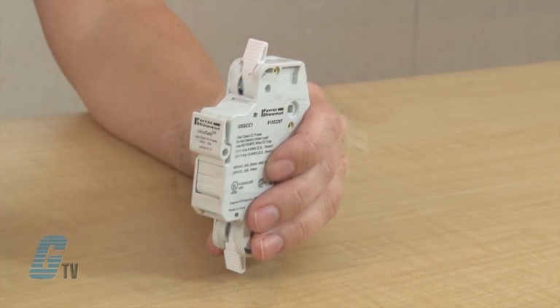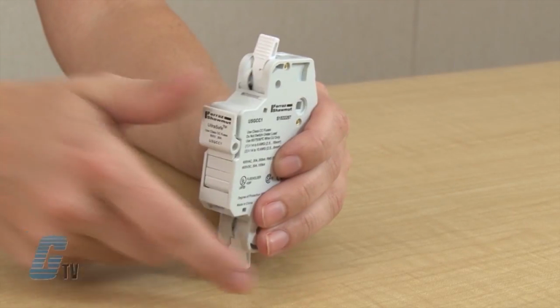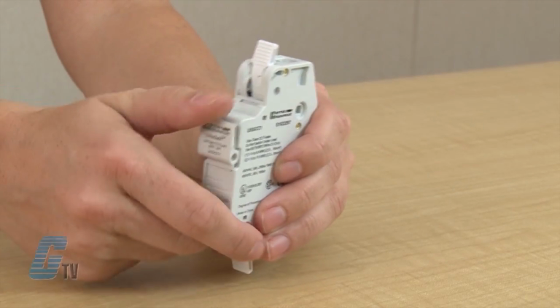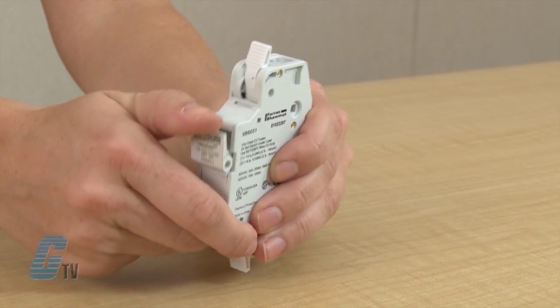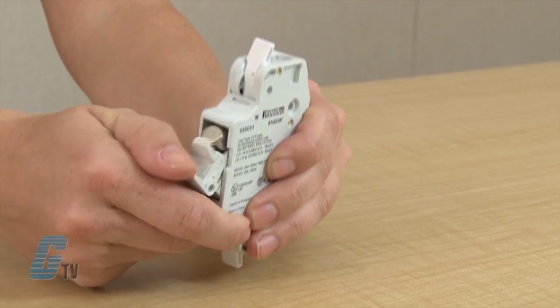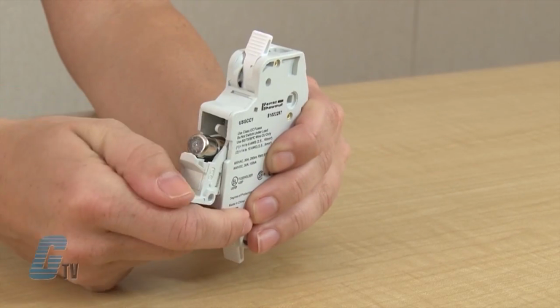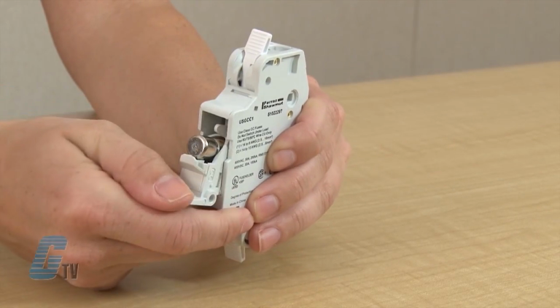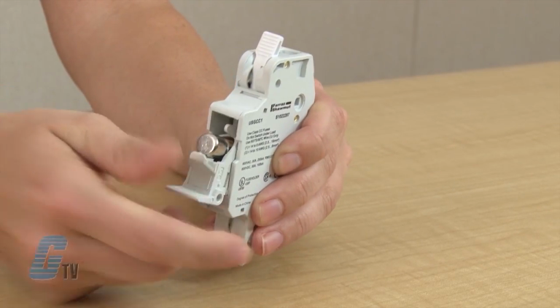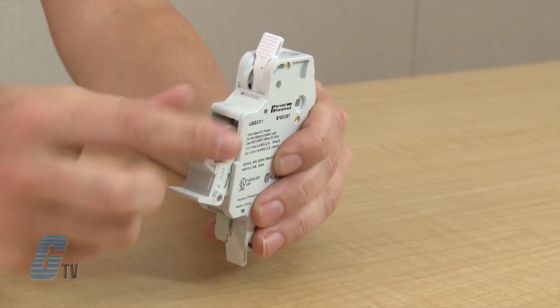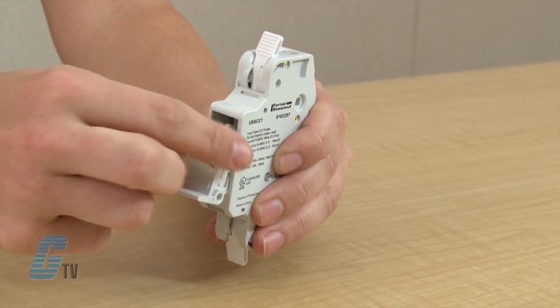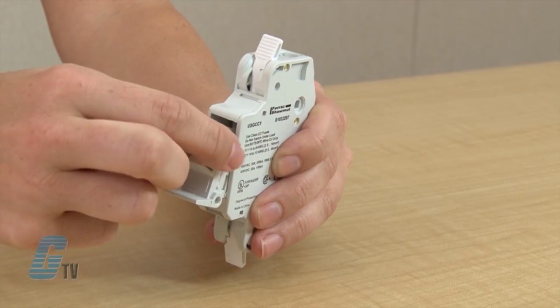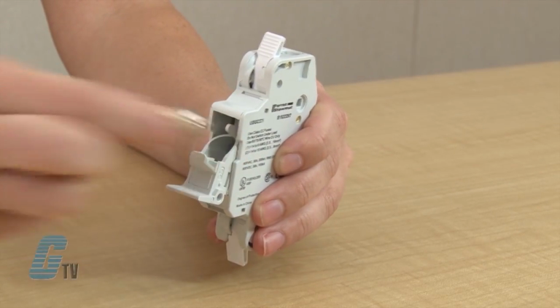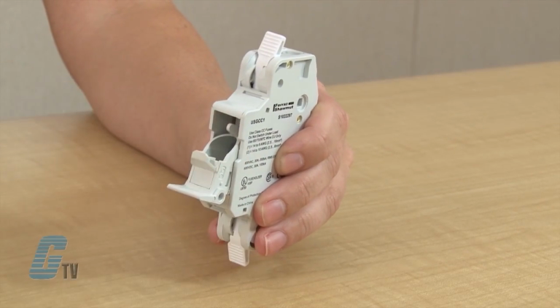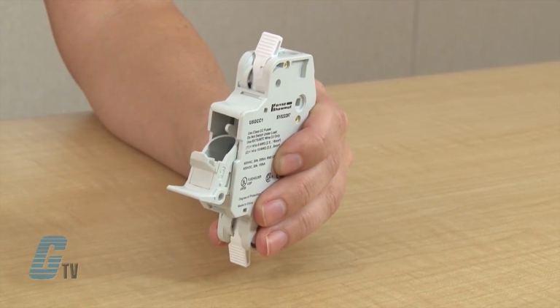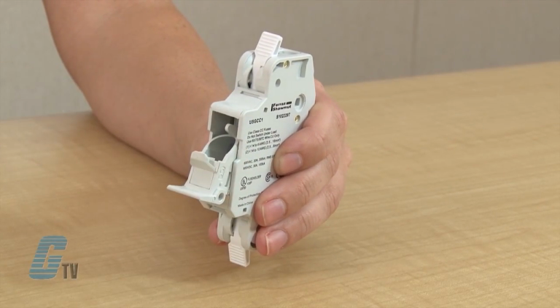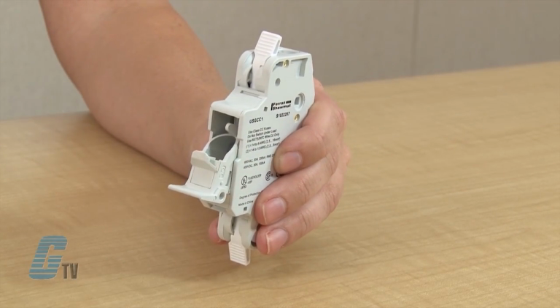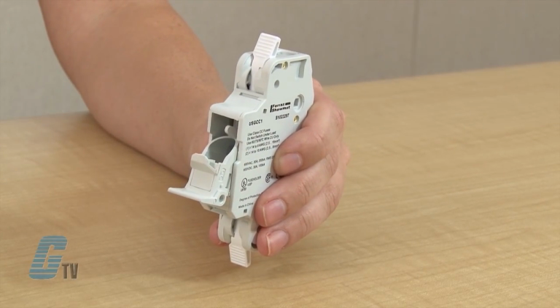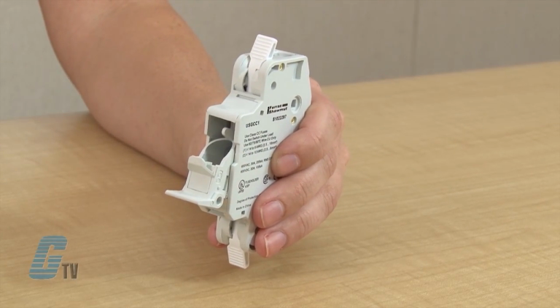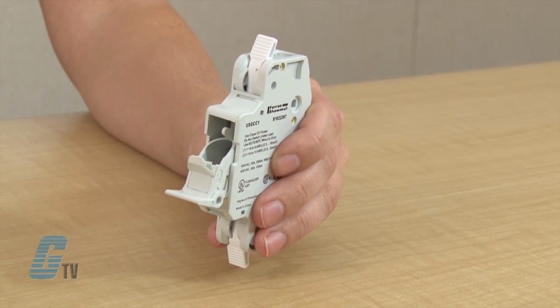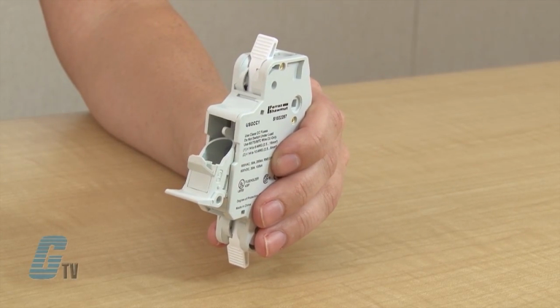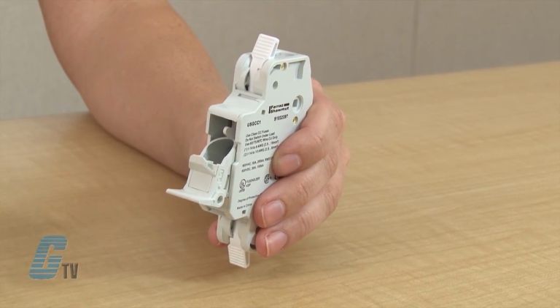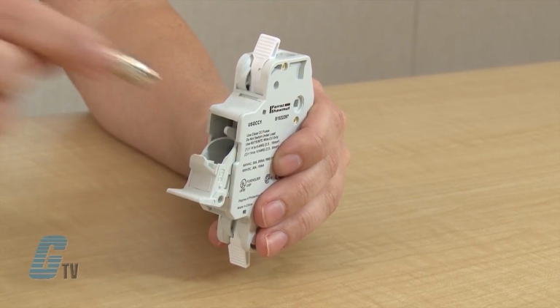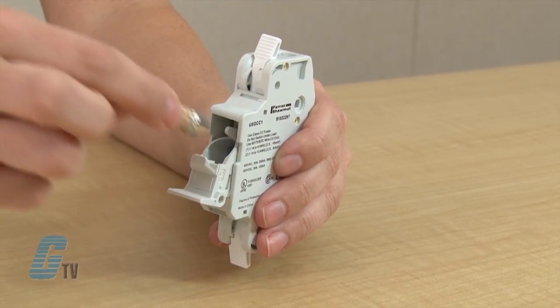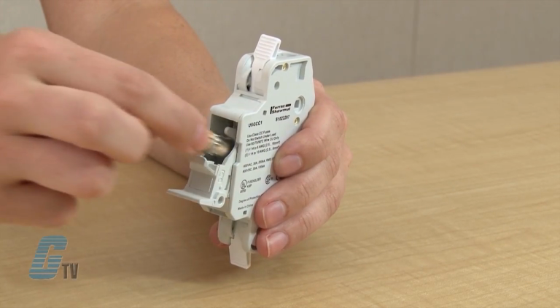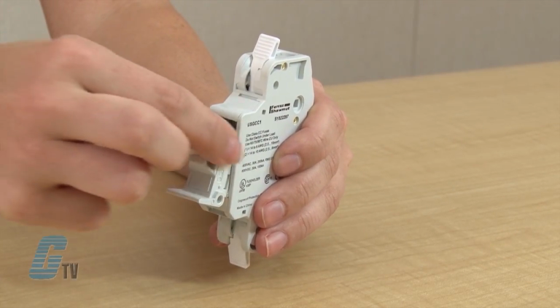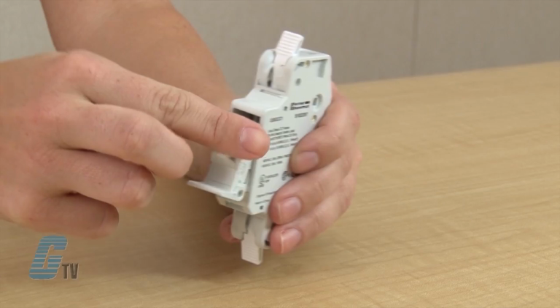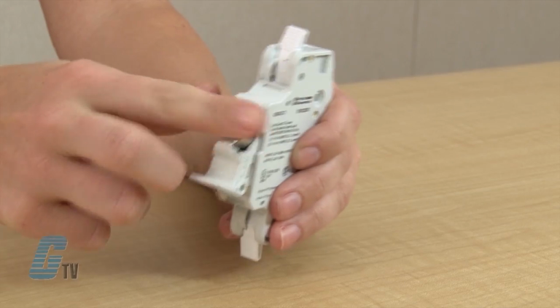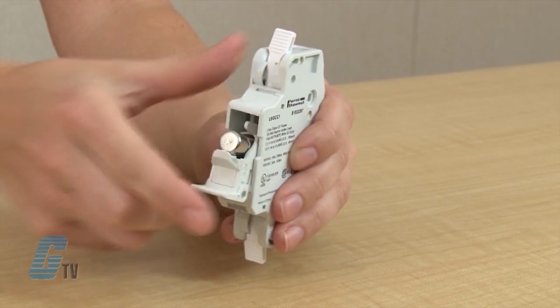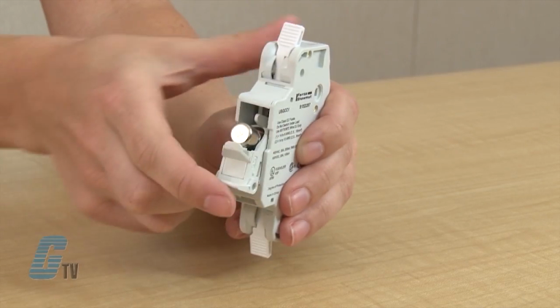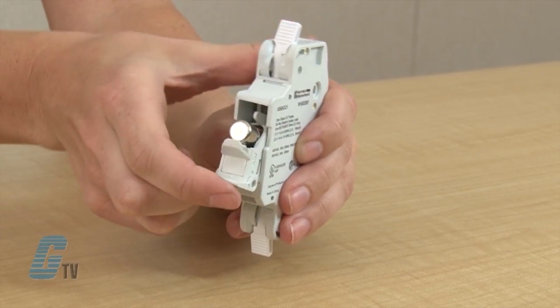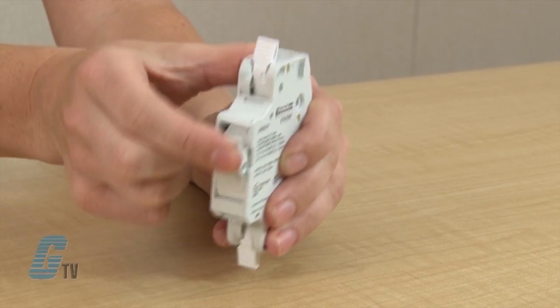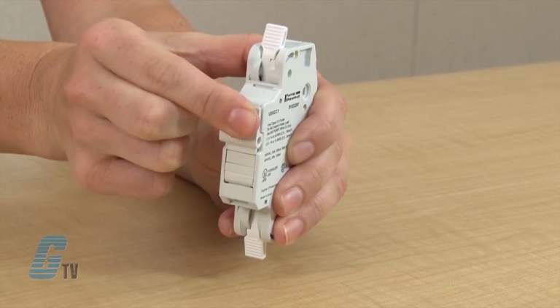Fuses can be changed out quickly by pulling on the front here and do not require any tools.